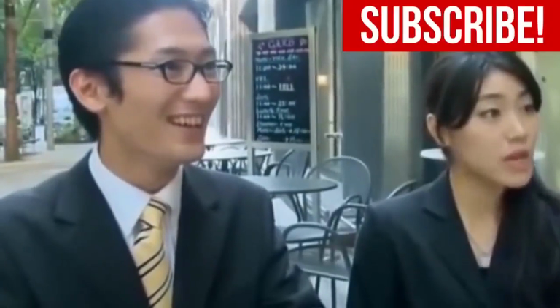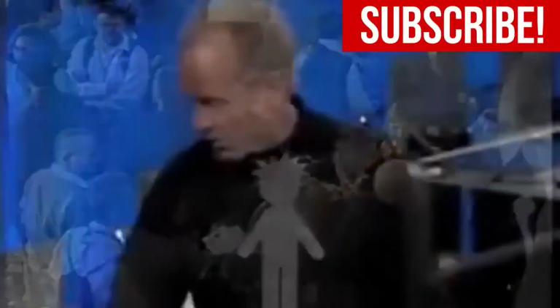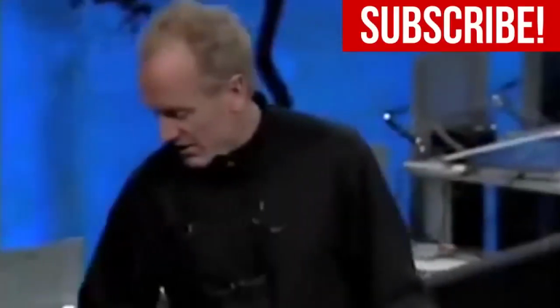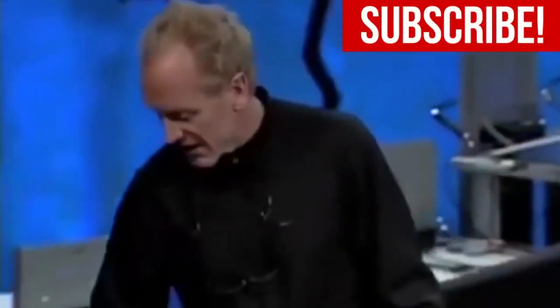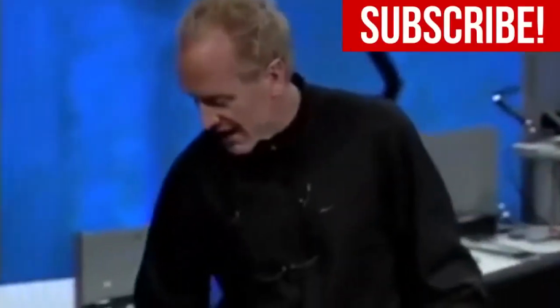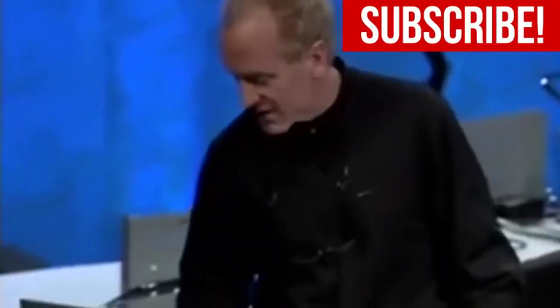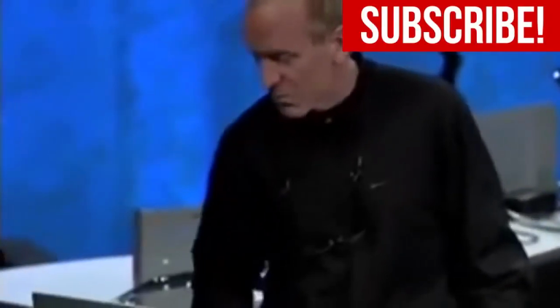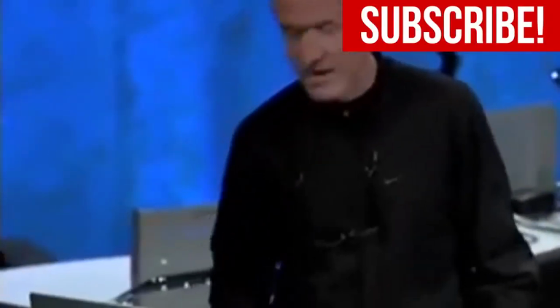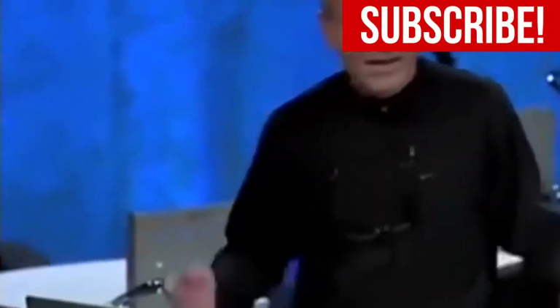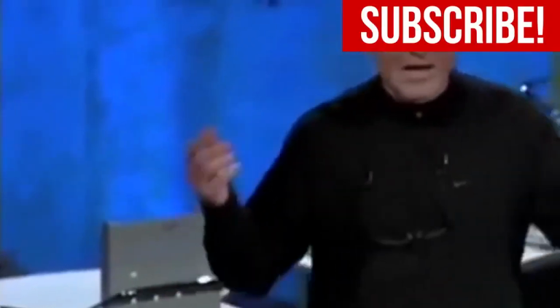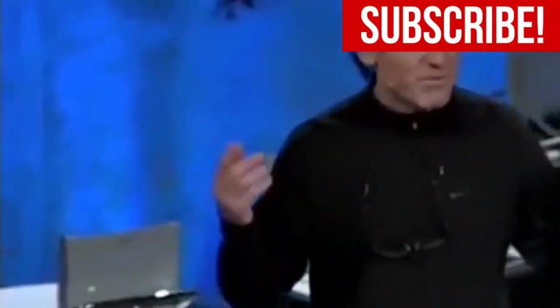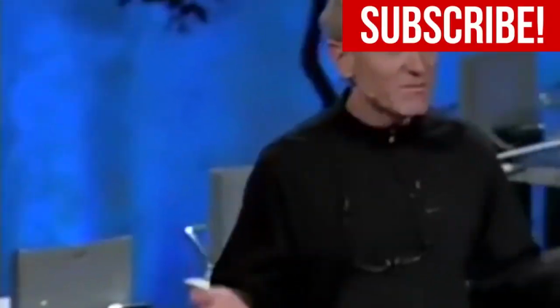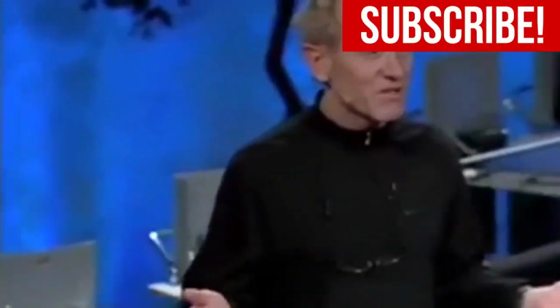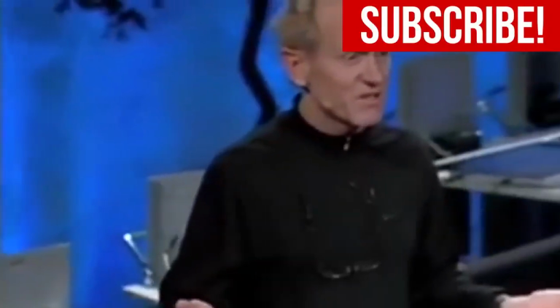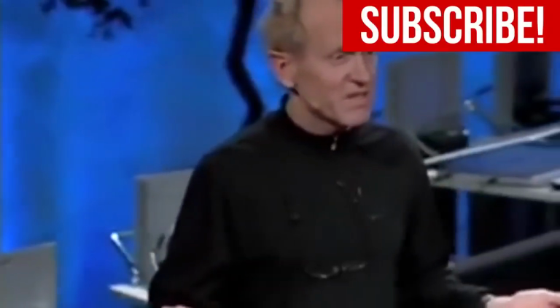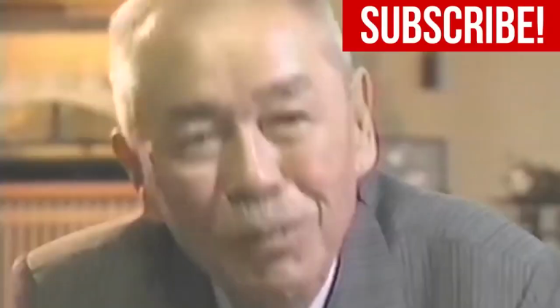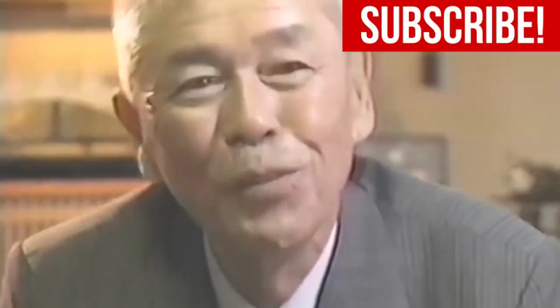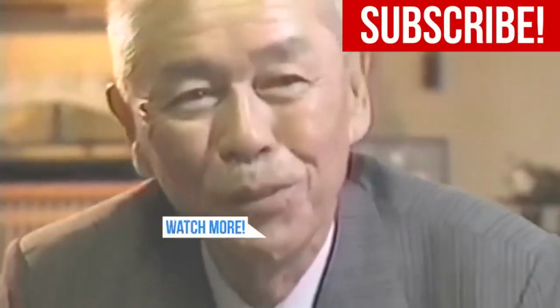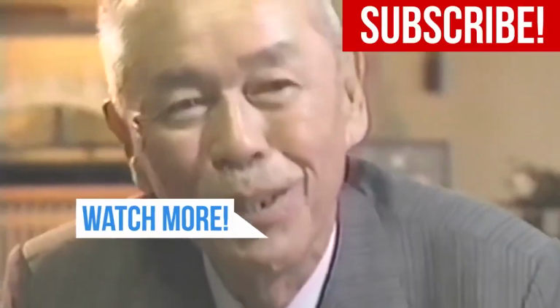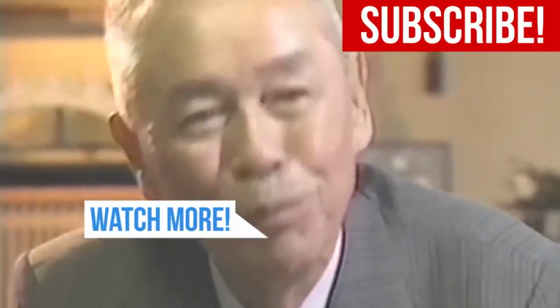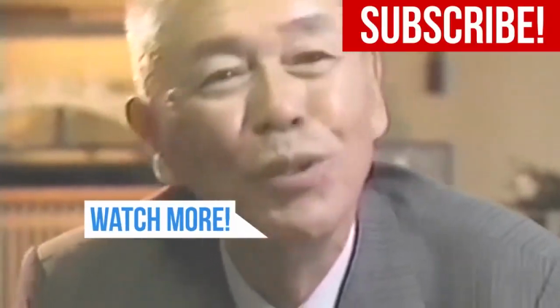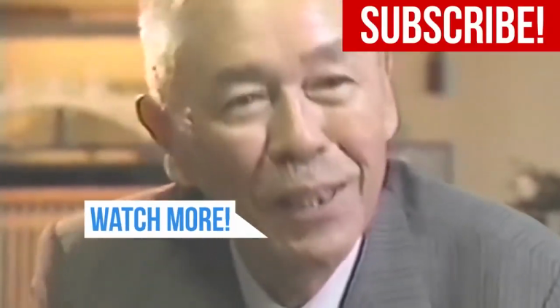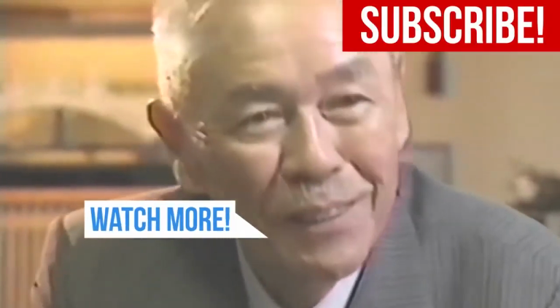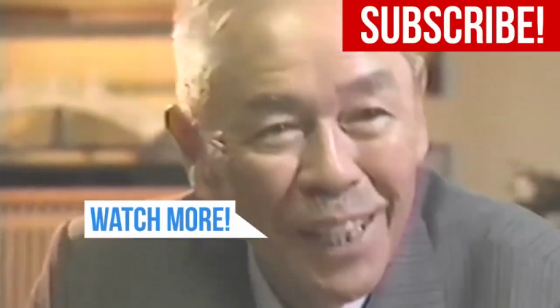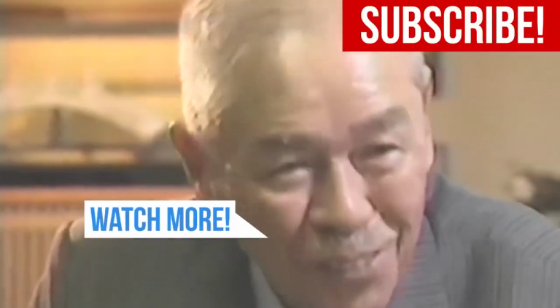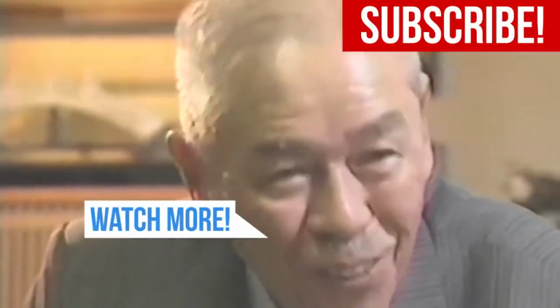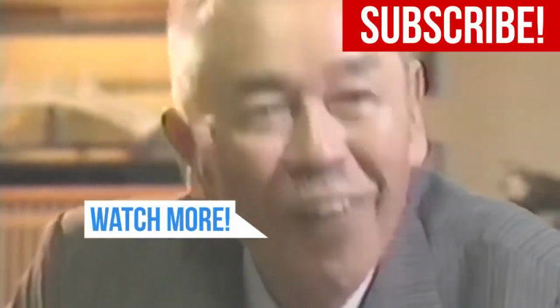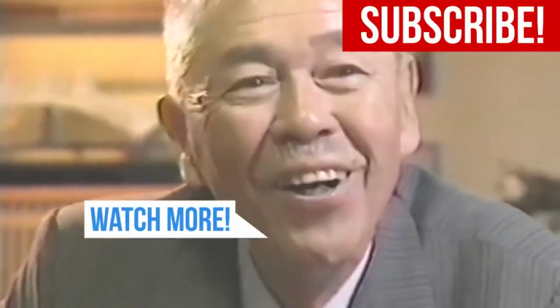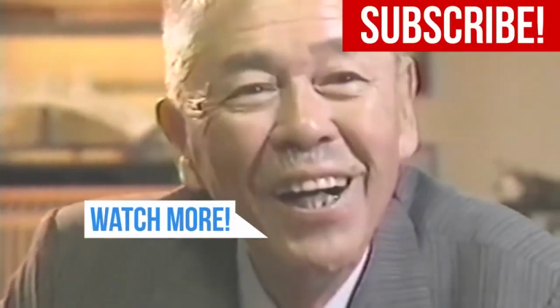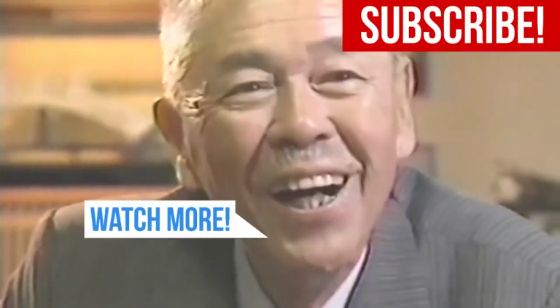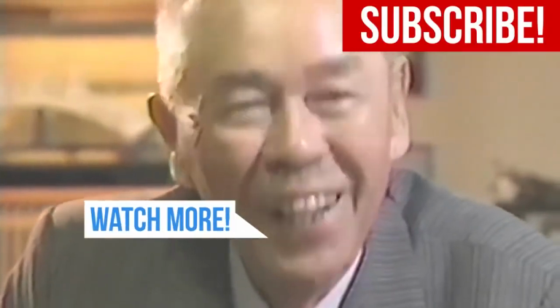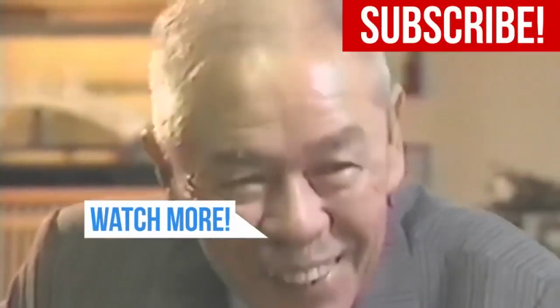Want to learn more about business theory and history? Be sure to like and subscribe to be notified of our next segment.